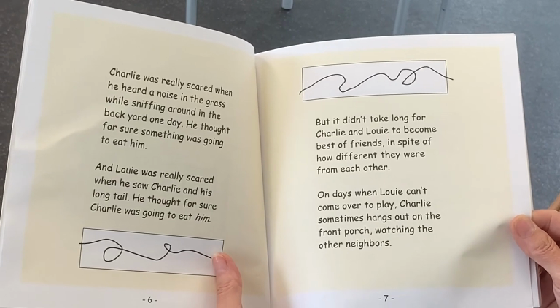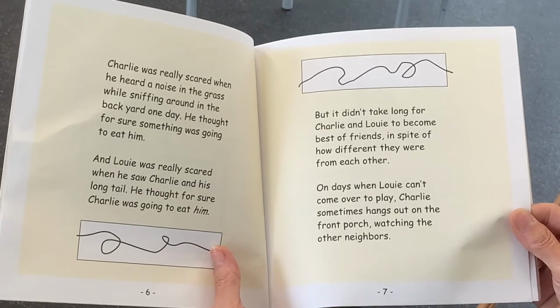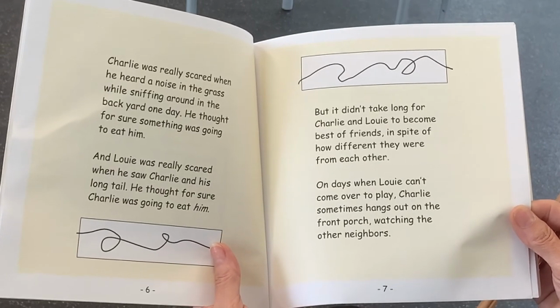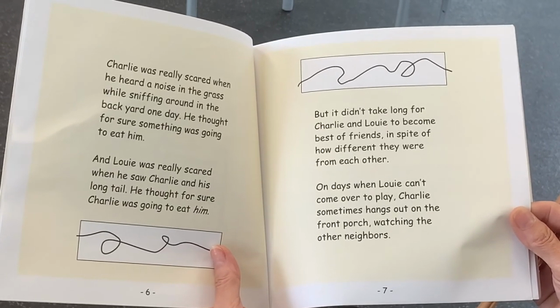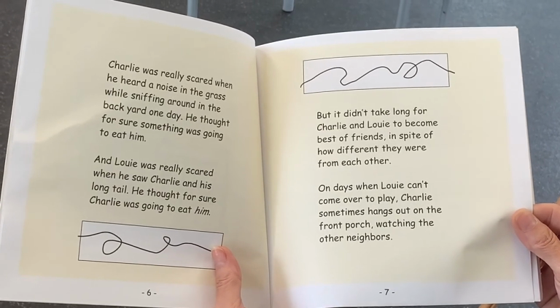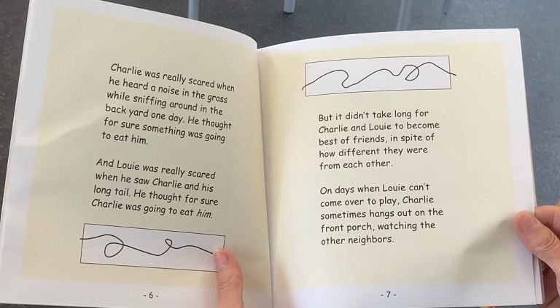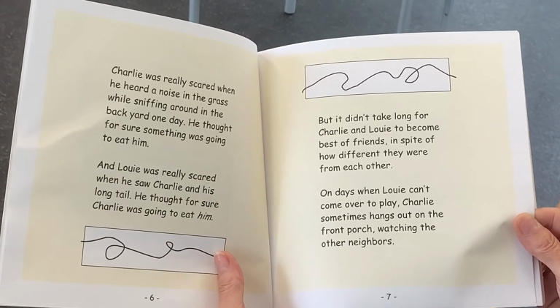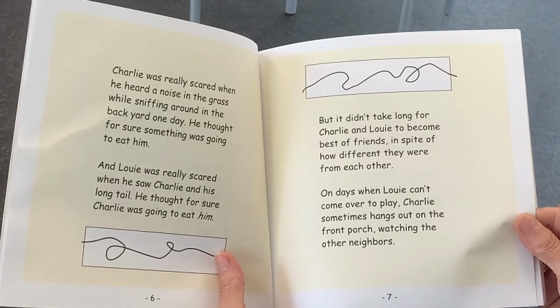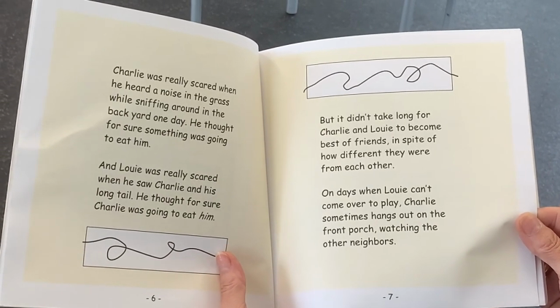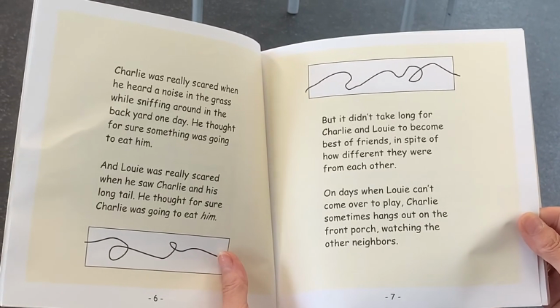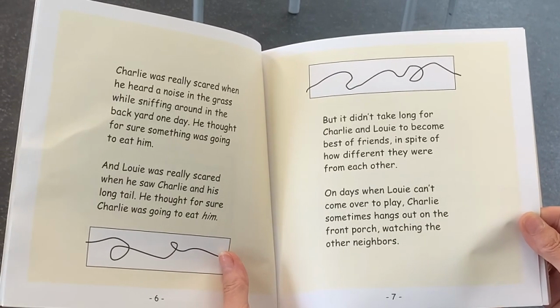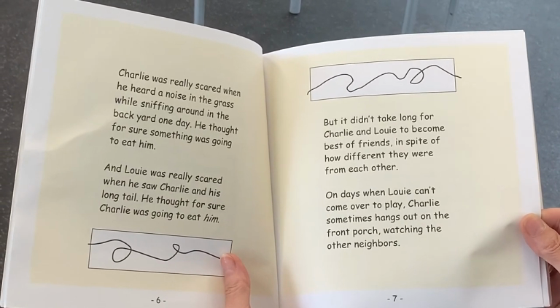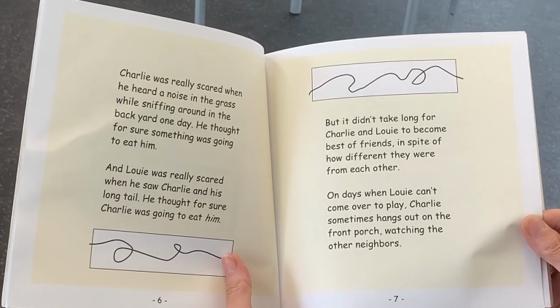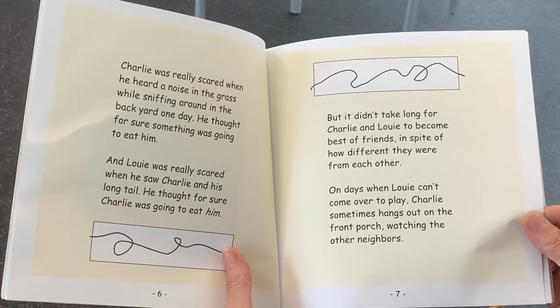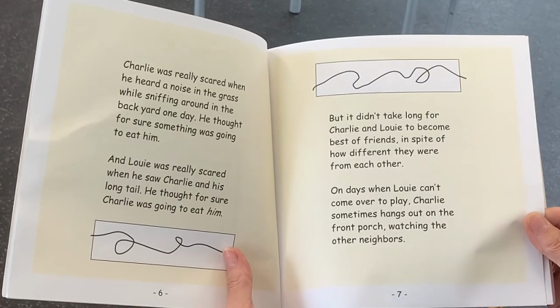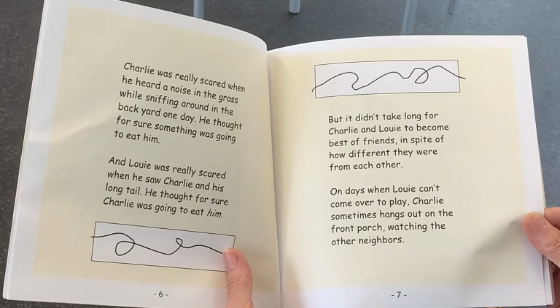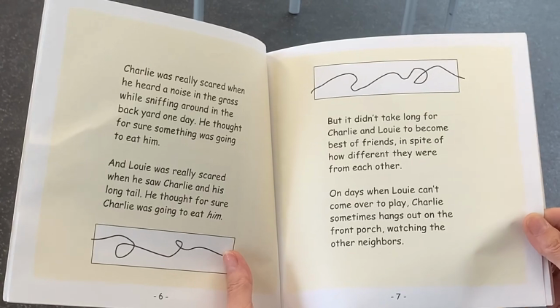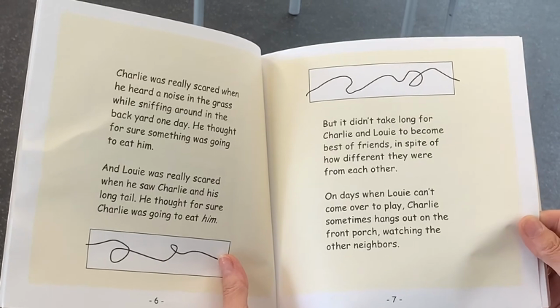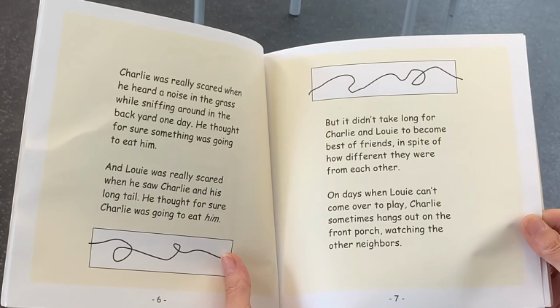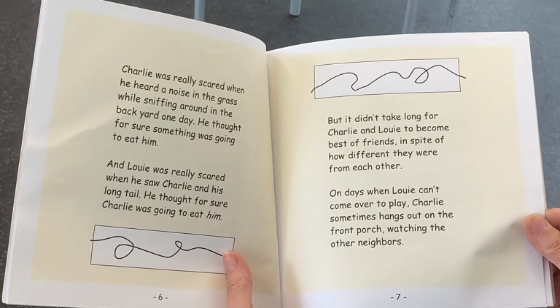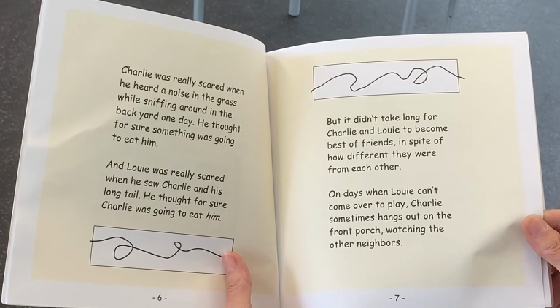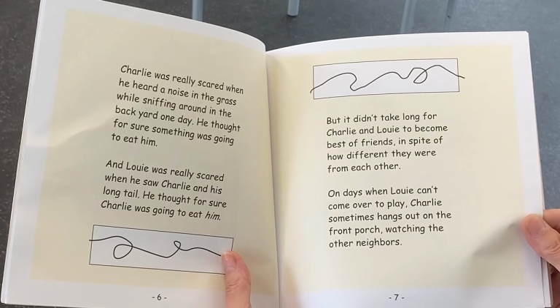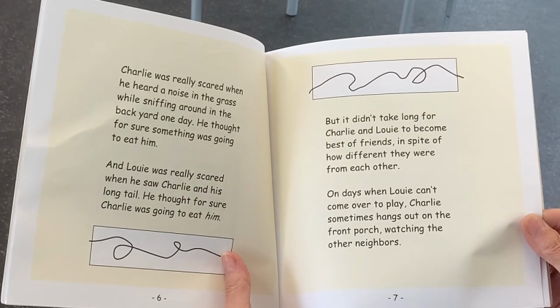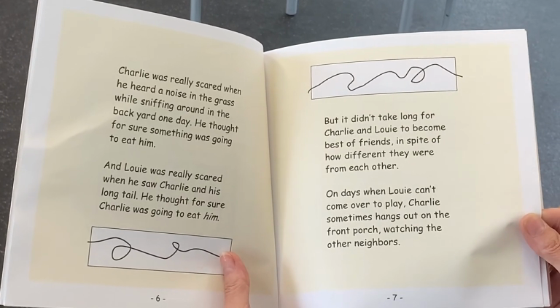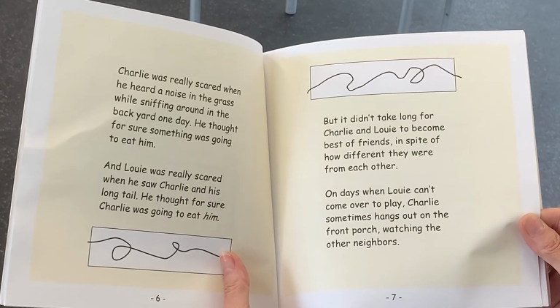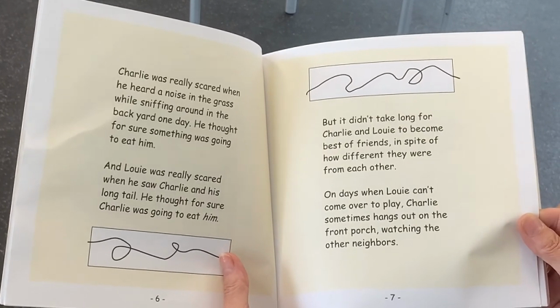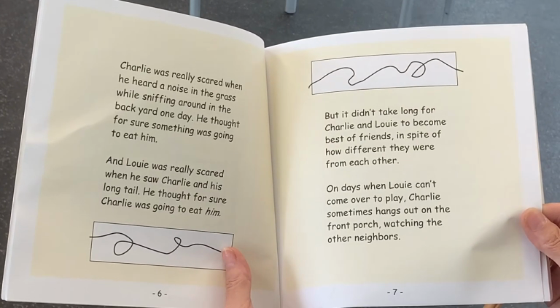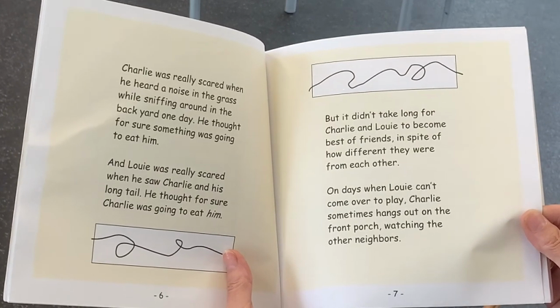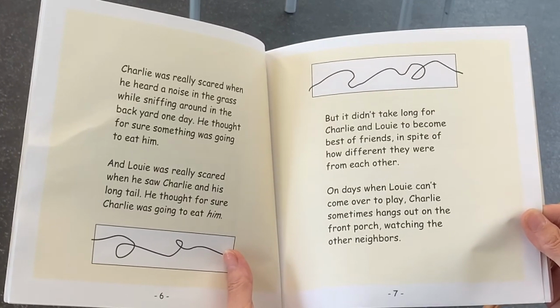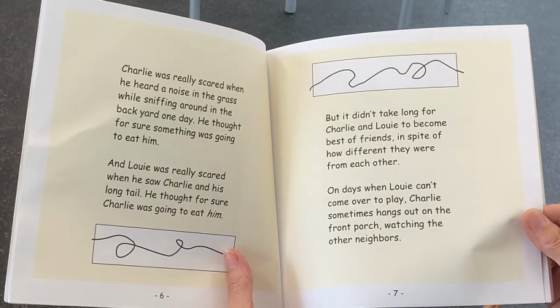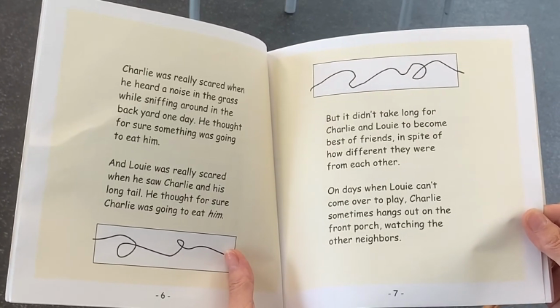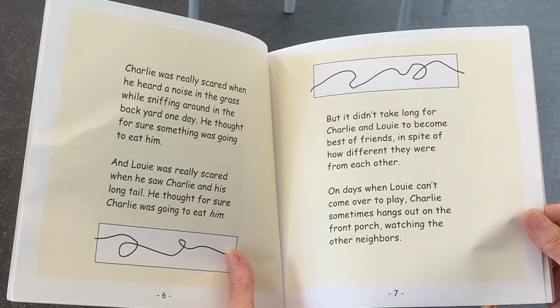And Louie was really scared when he saw Charlie and his long tail. He thought for sure Charlie was going to eat him. But it didn't take long for Charlie and Louie to become best of friends, in spite of how different they were from each other. On days when Louie can't come over to play, Charlie sometimes hangs out on the front porch, watching the other neighbors.